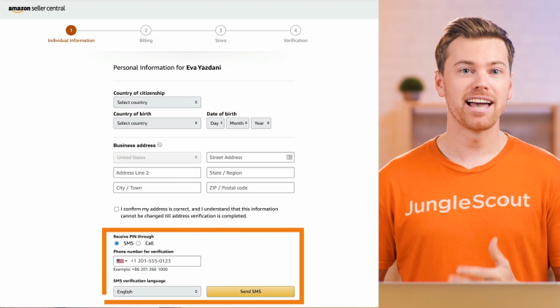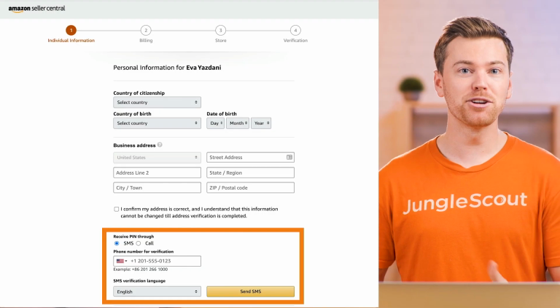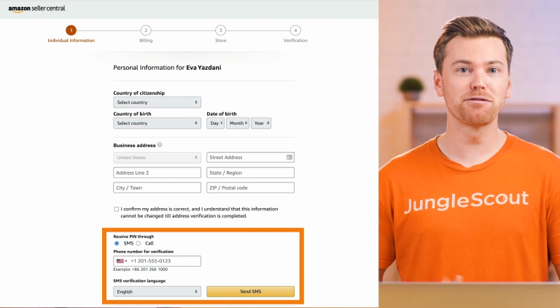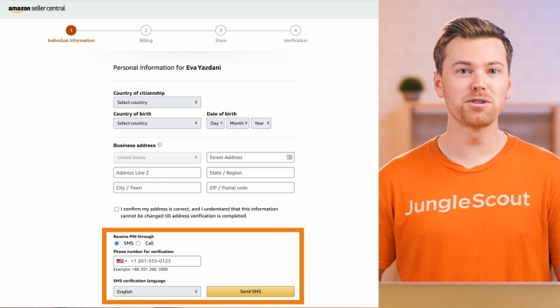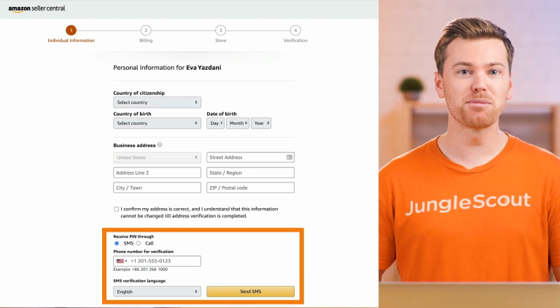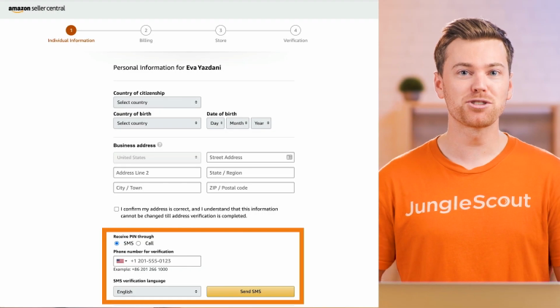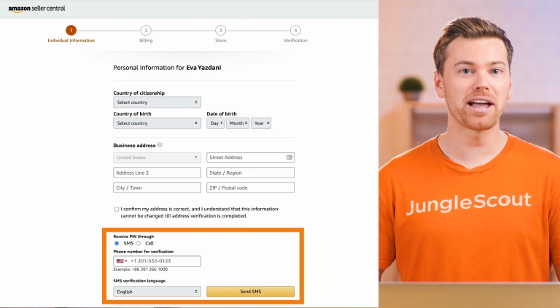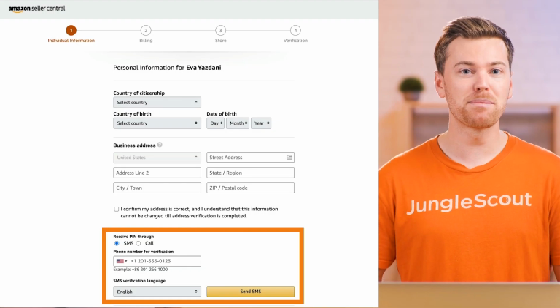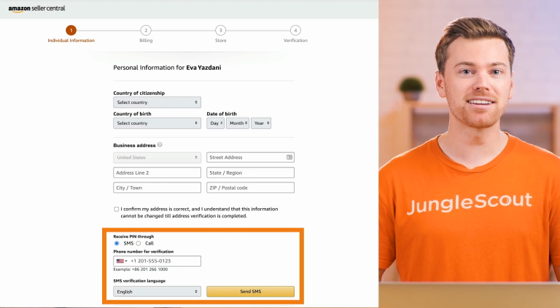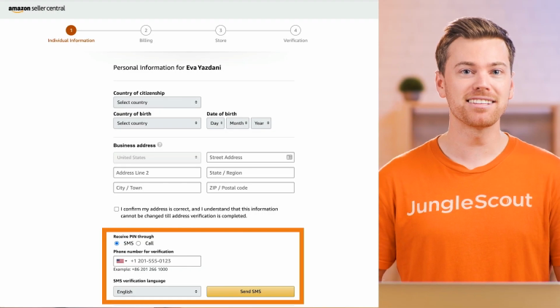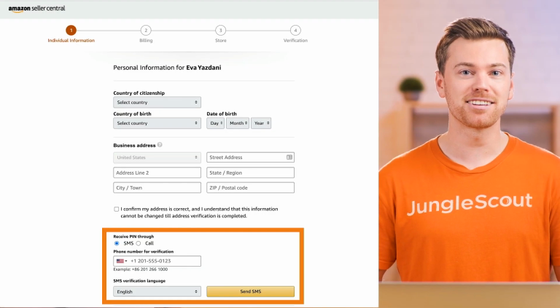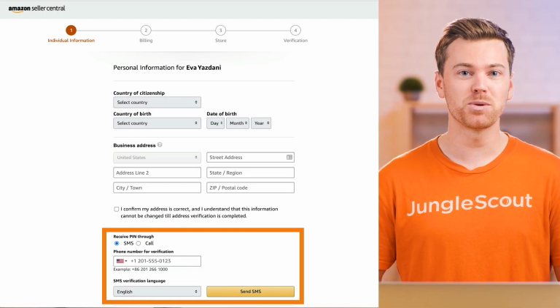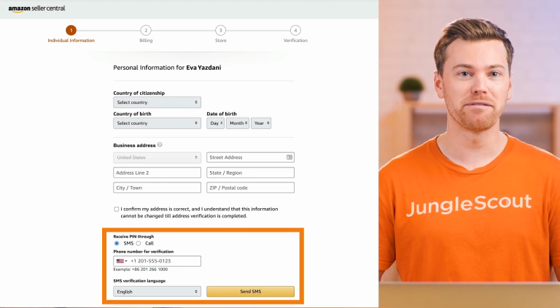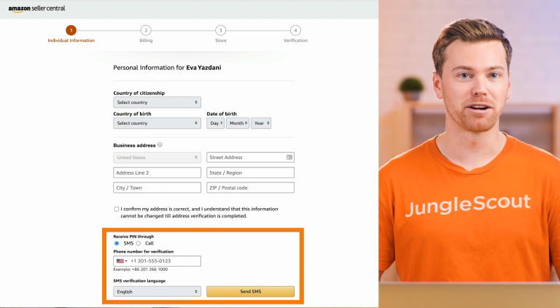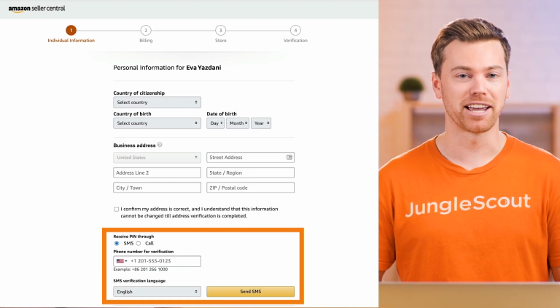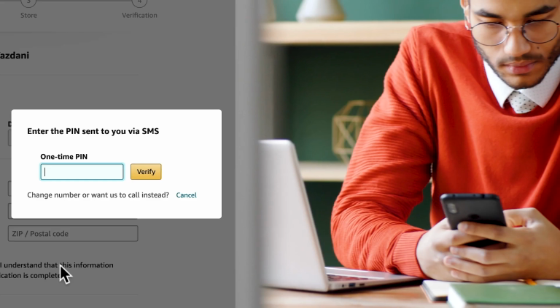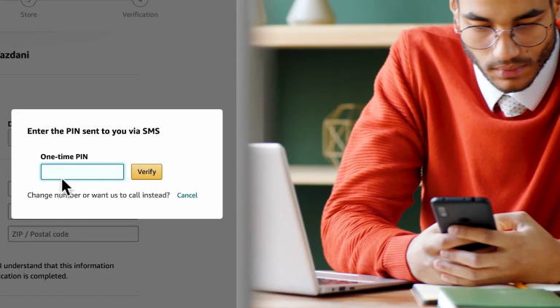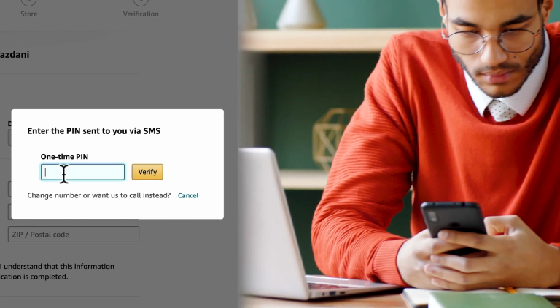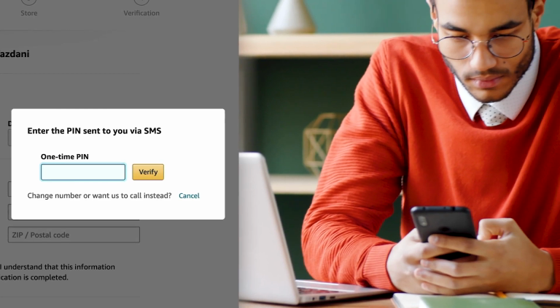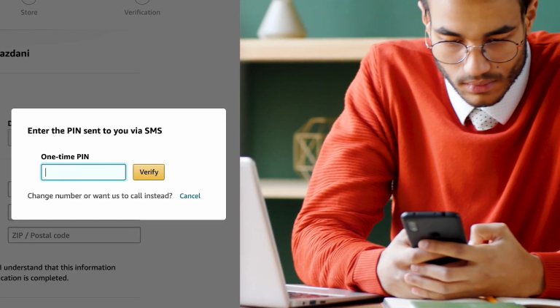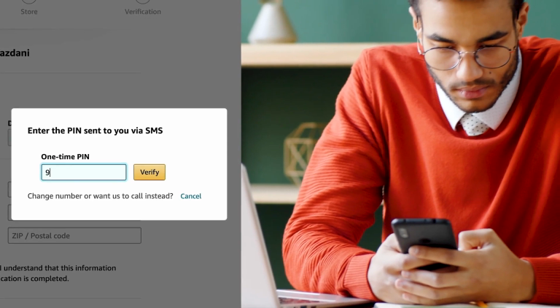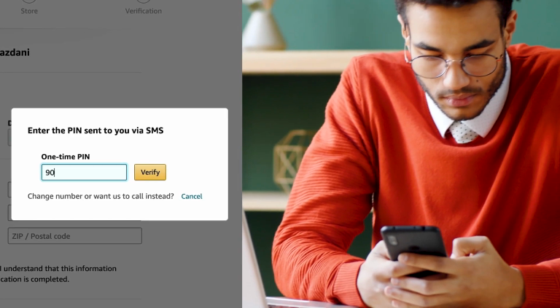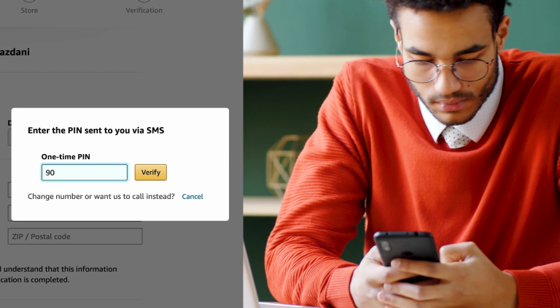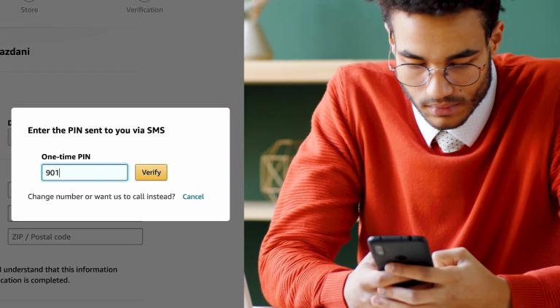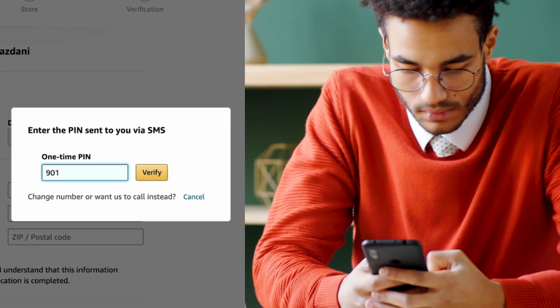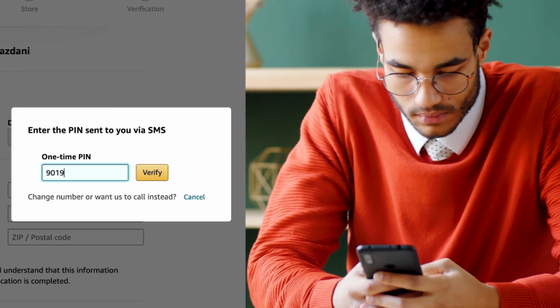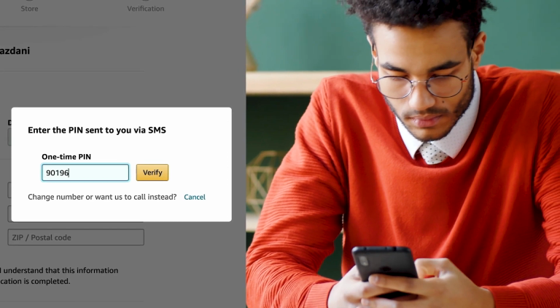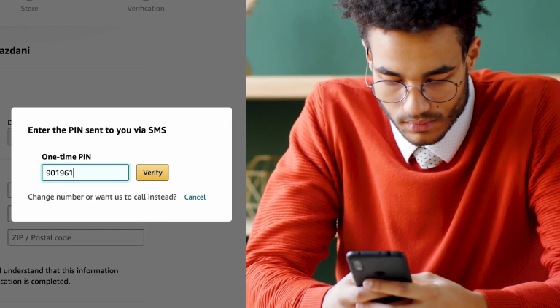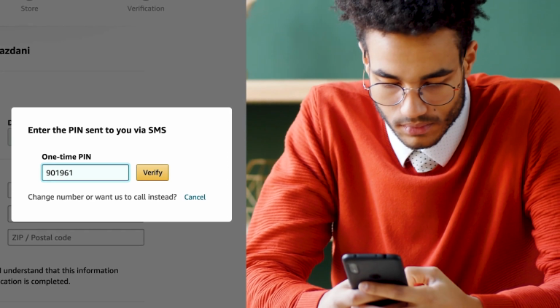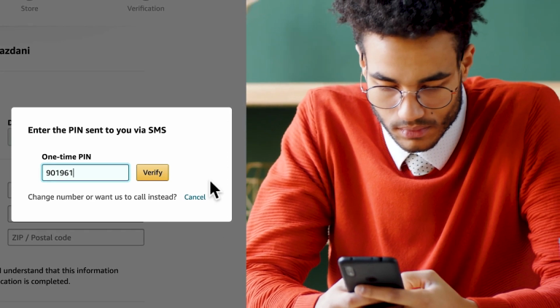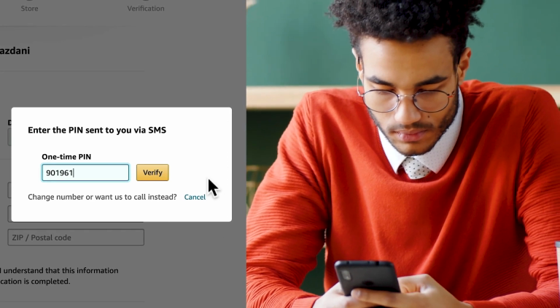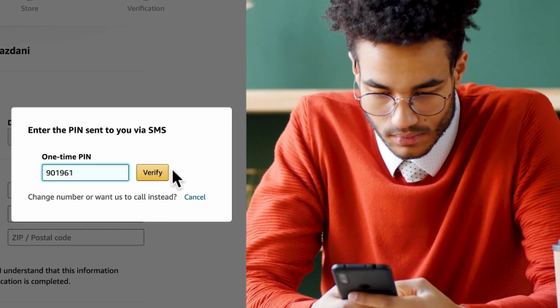At this point, enter your phone number so Amazon can send you a verification code. Copy the code you receive, then click next.